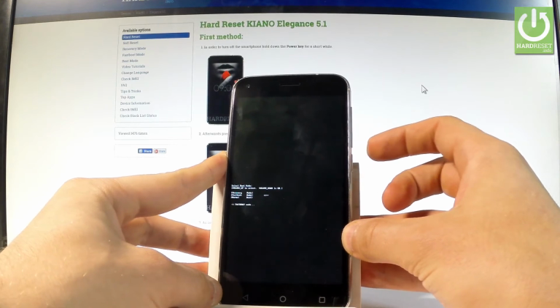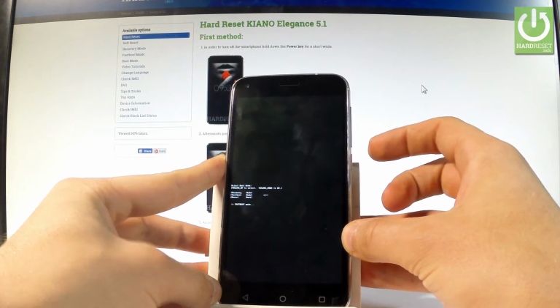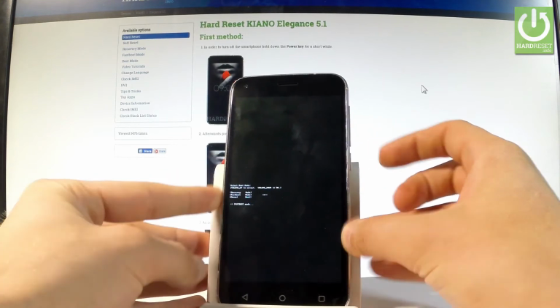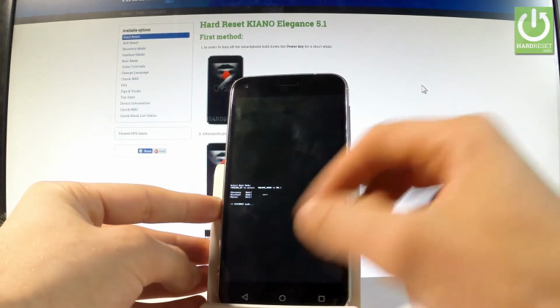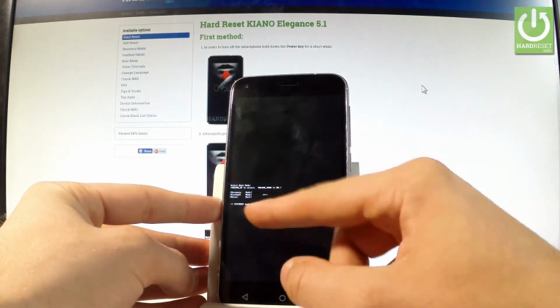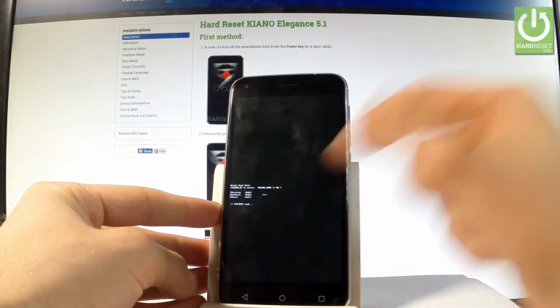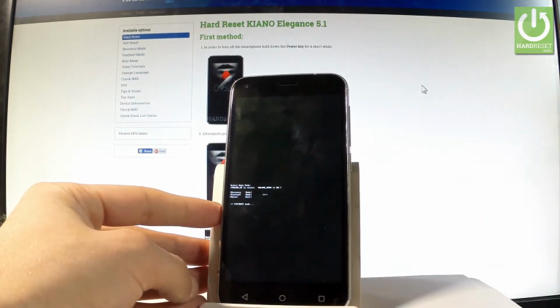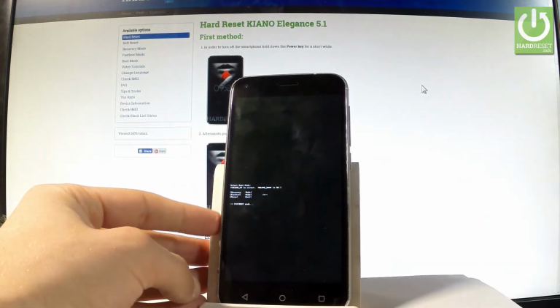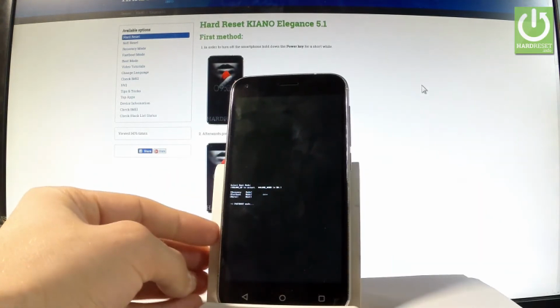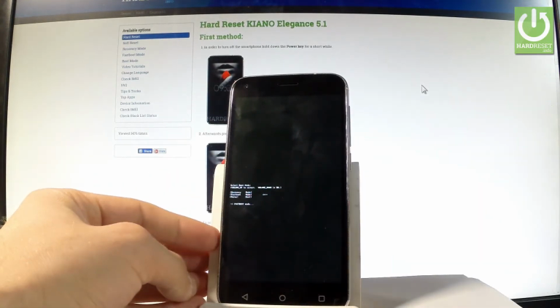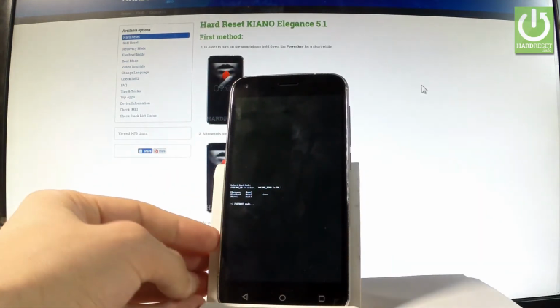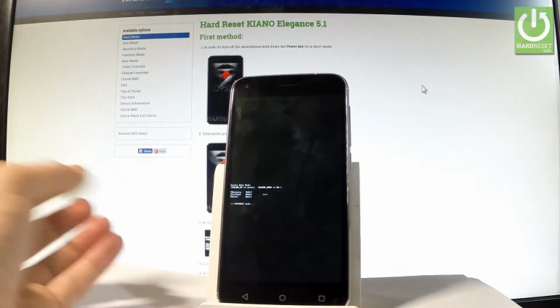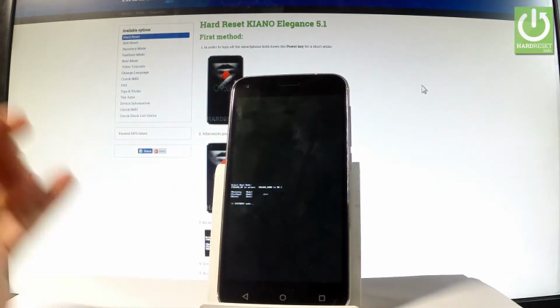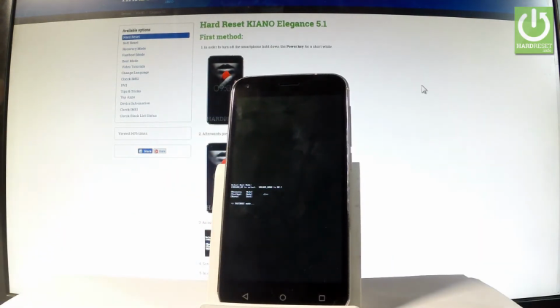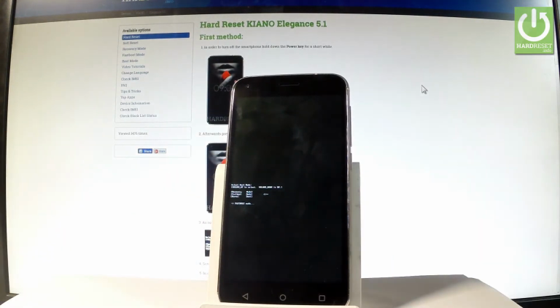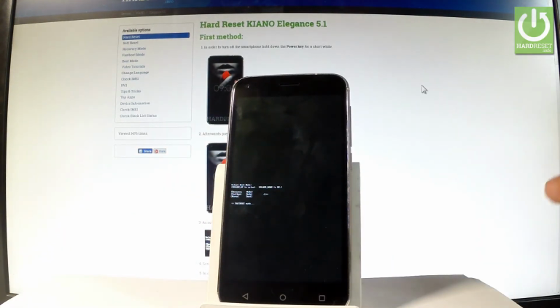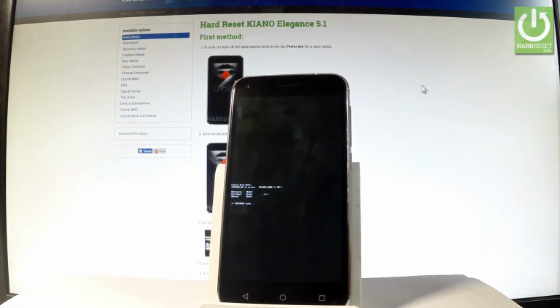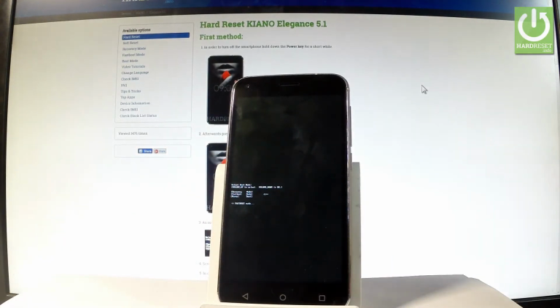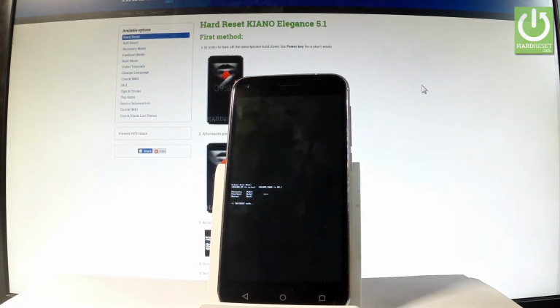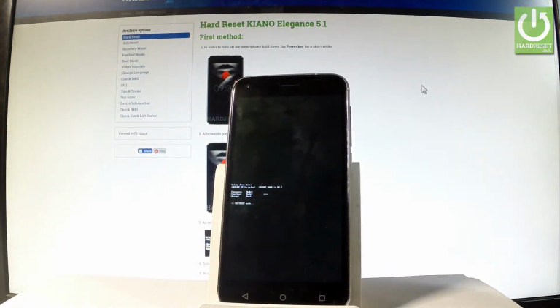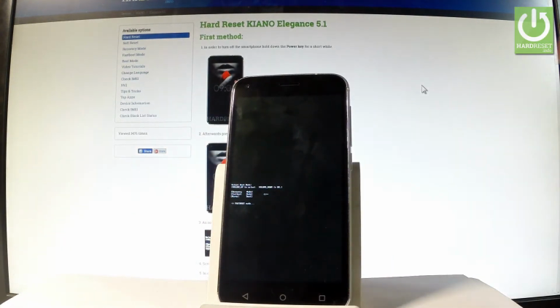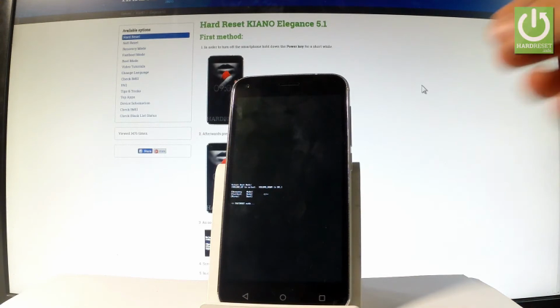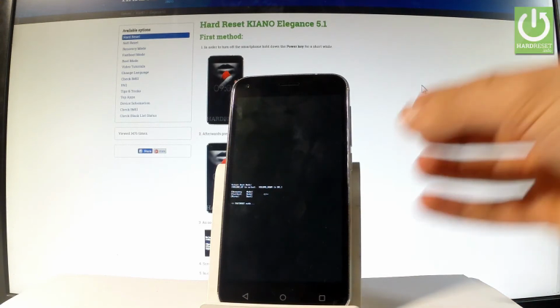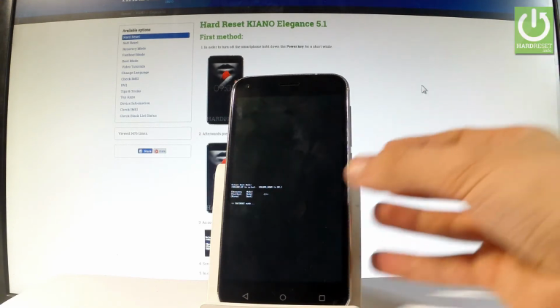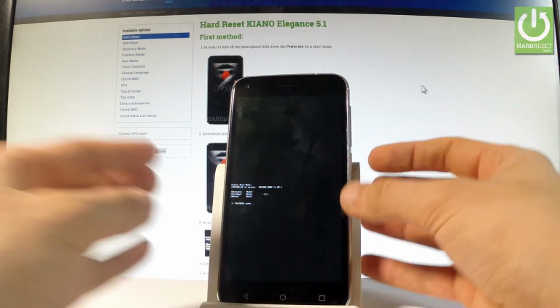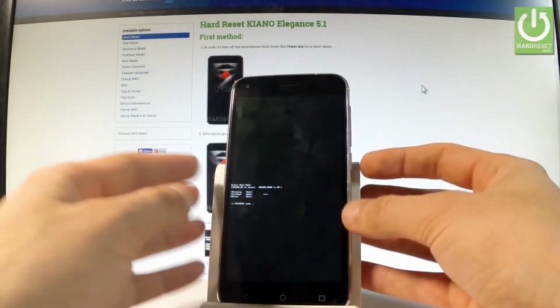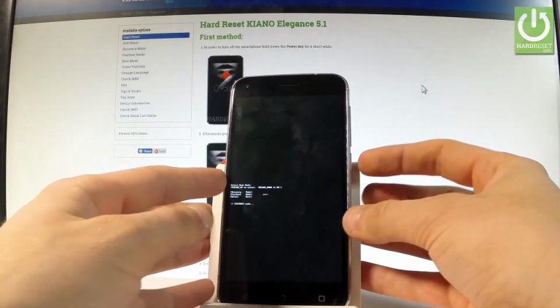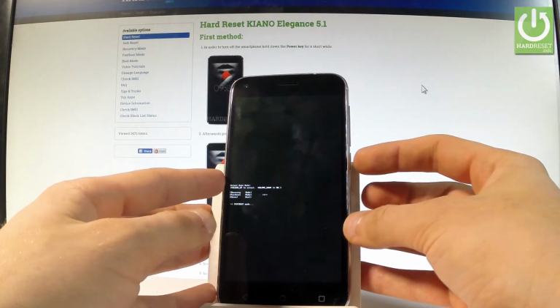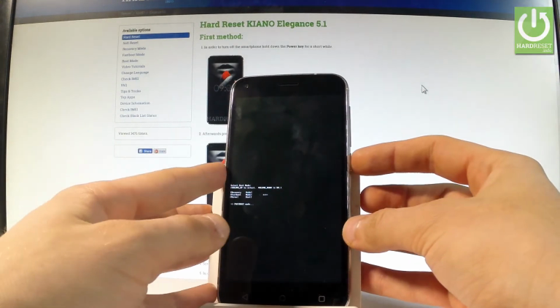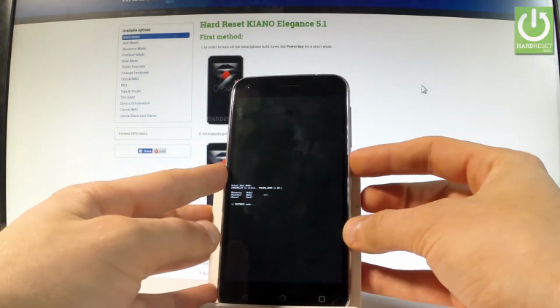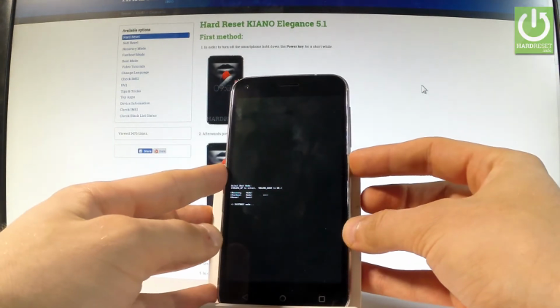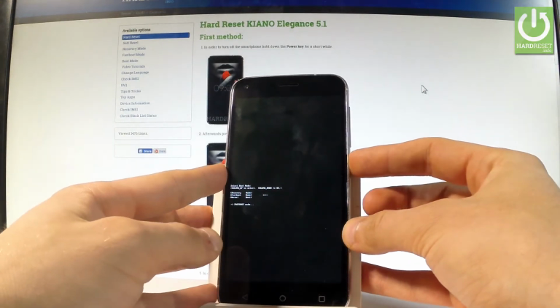As you can see, the device is now in fast boot mode, so you can use your desired mode, or you can simply quit it by pressing the power key.